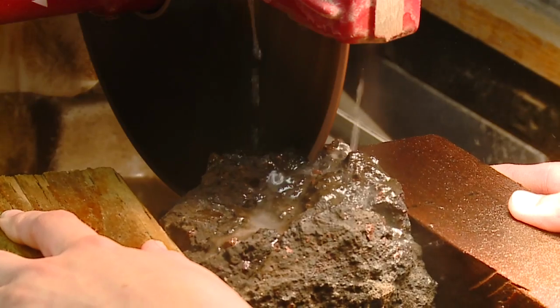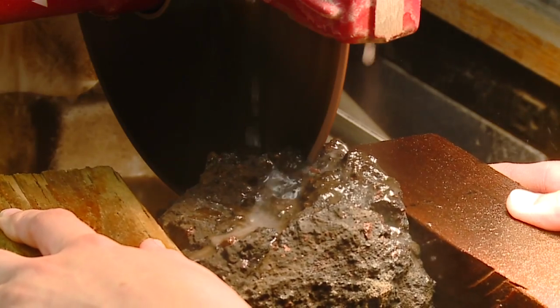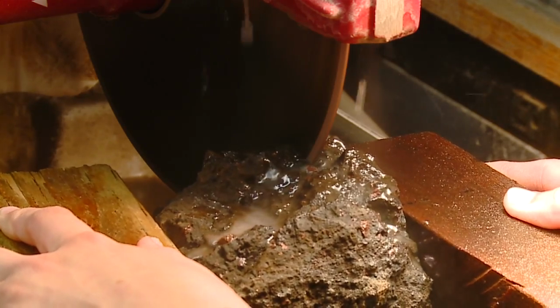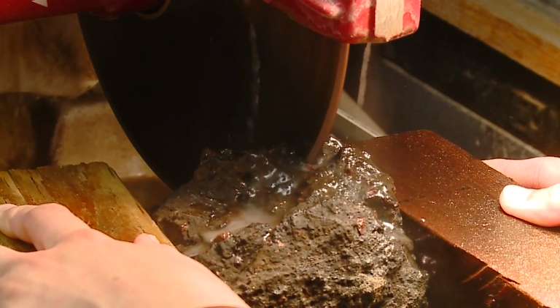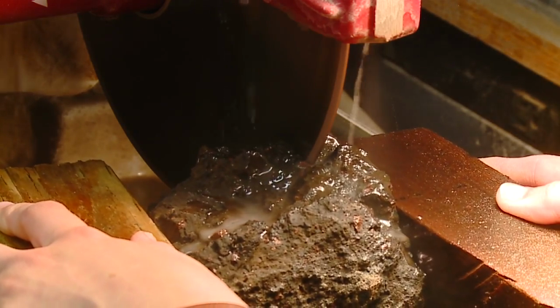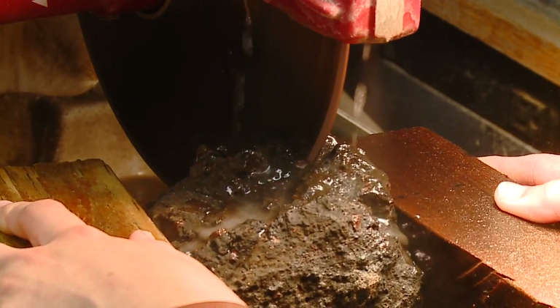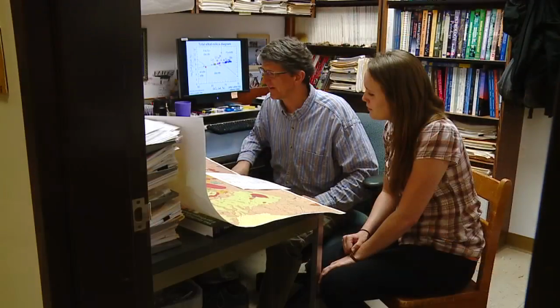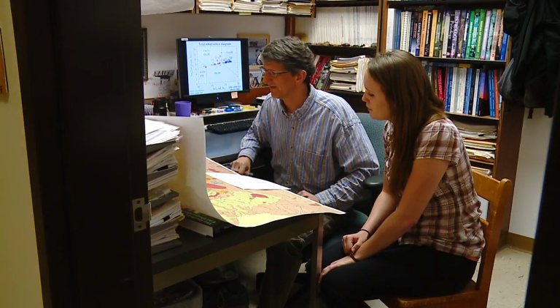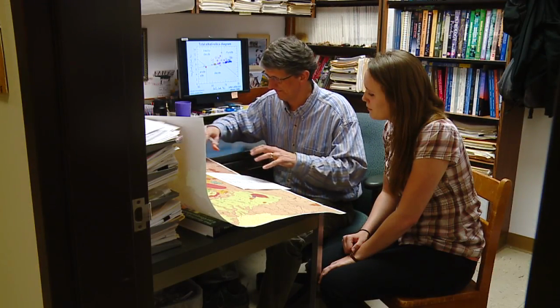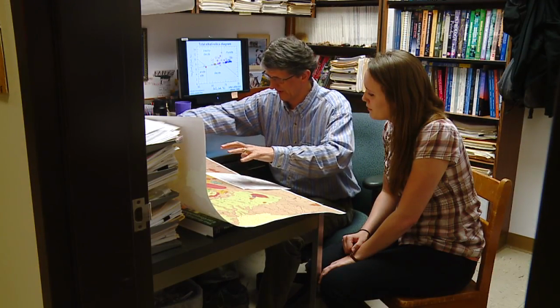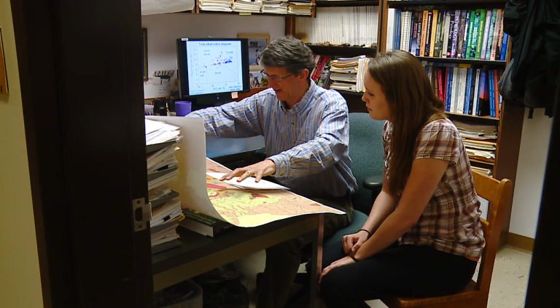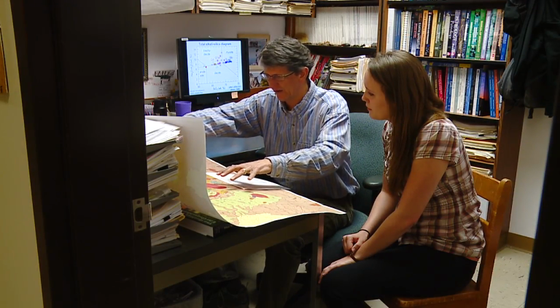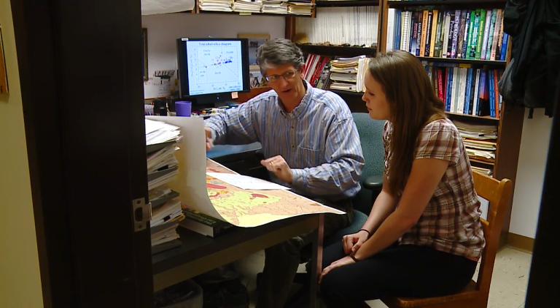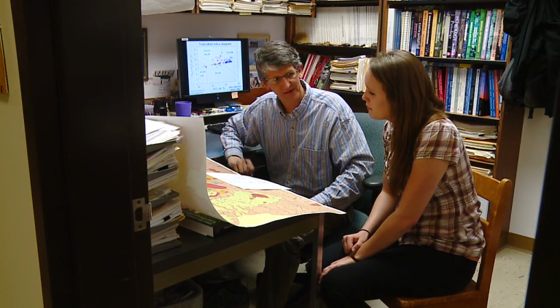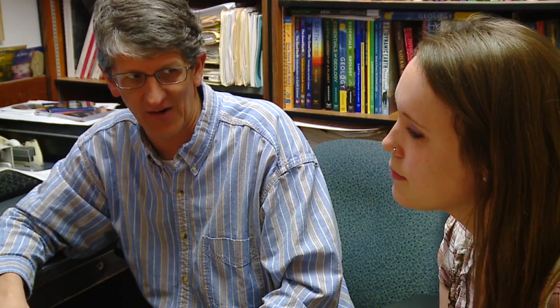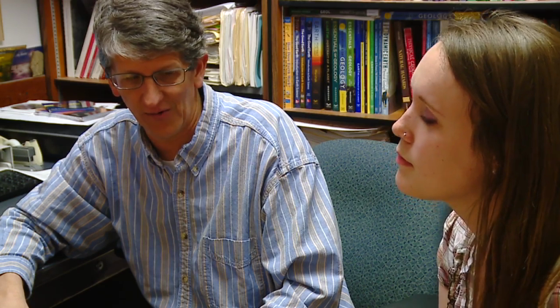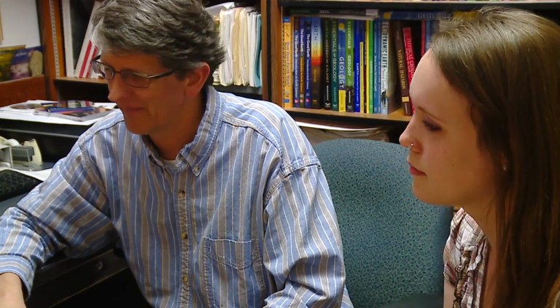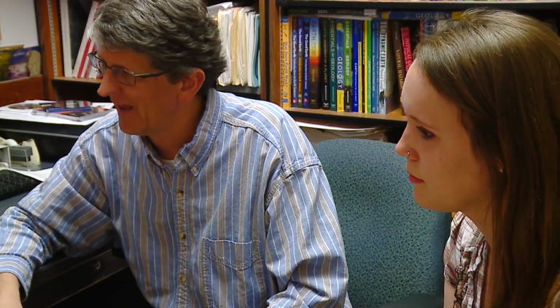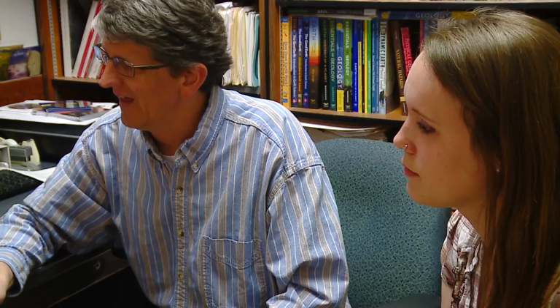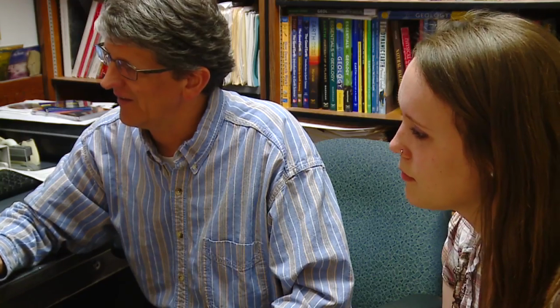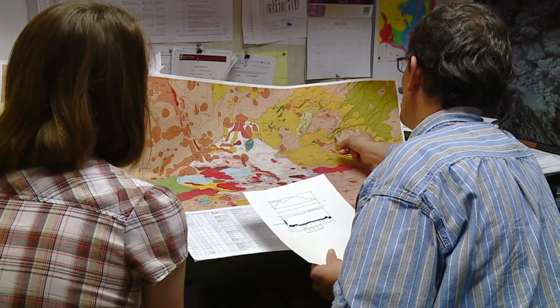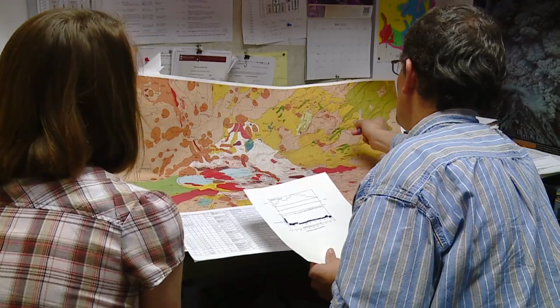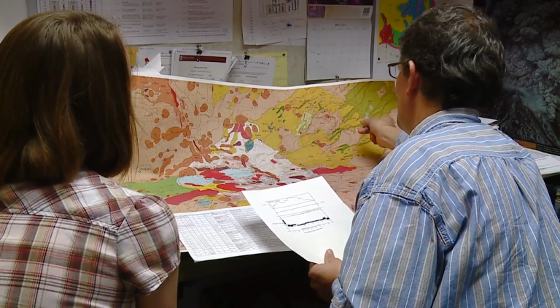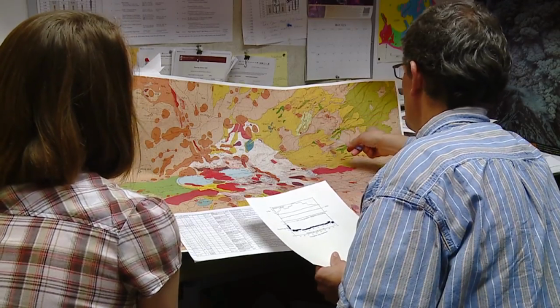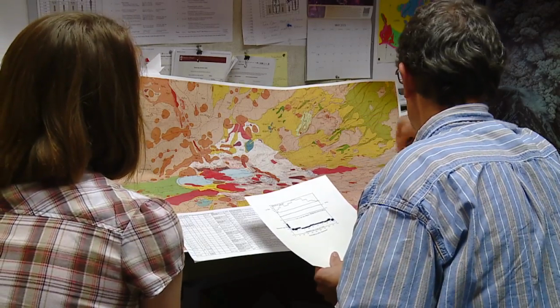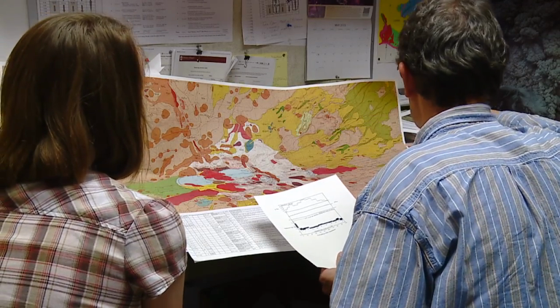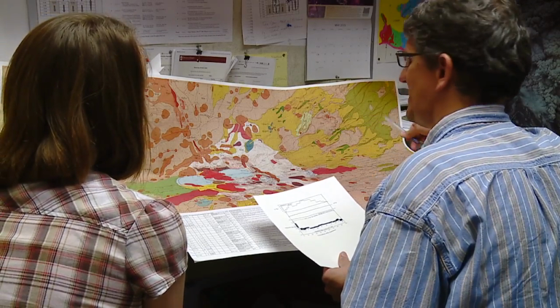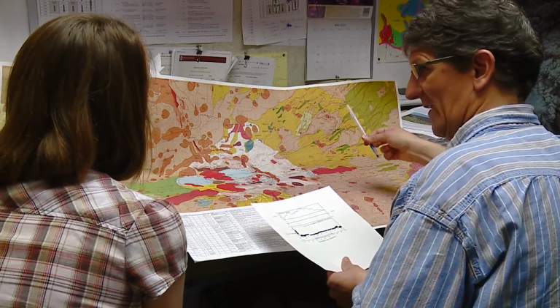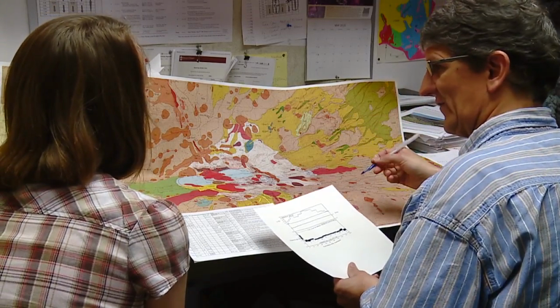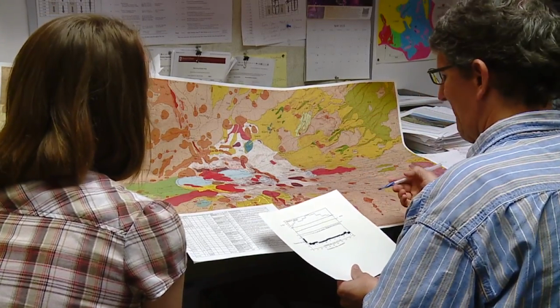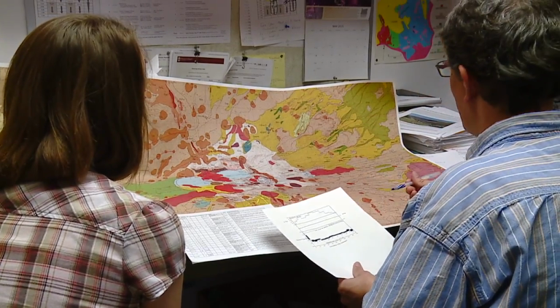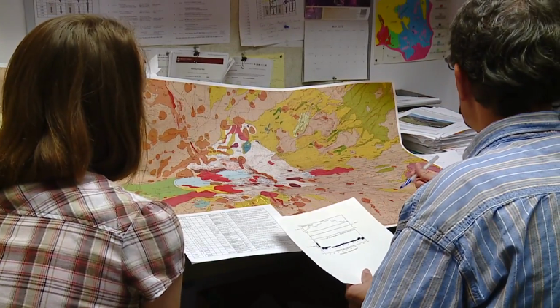Besides cutting in the rock room, Dr. Templeton and I review on the map where the rocks were picked up, just to get a better understanding of the volcanic history.